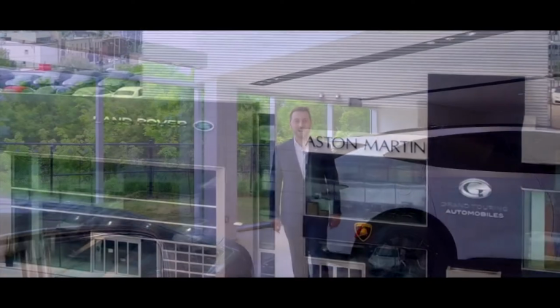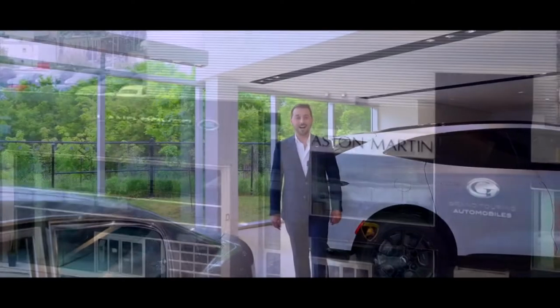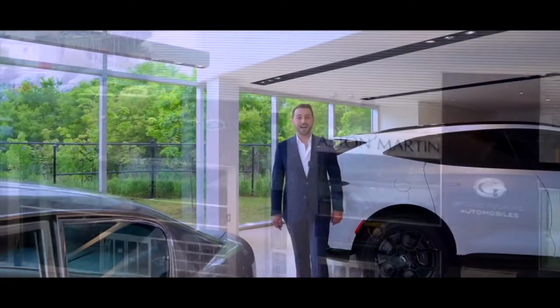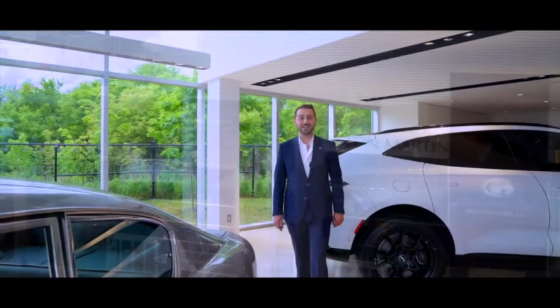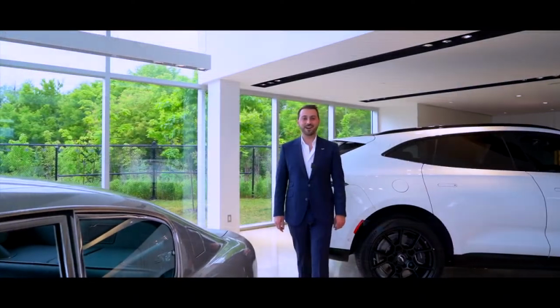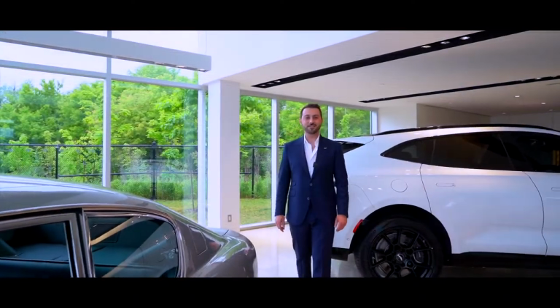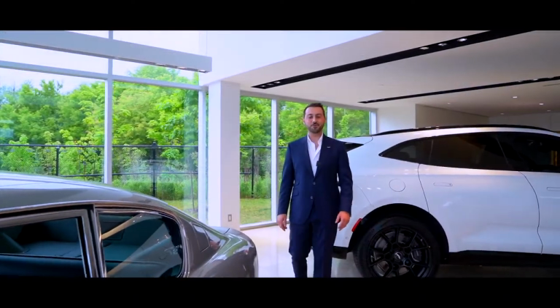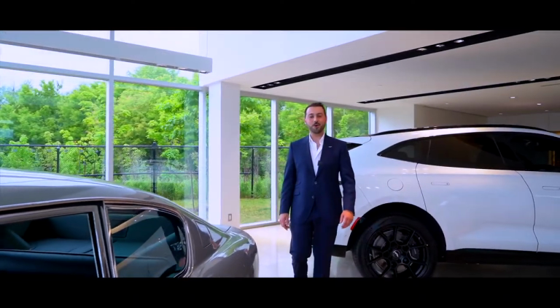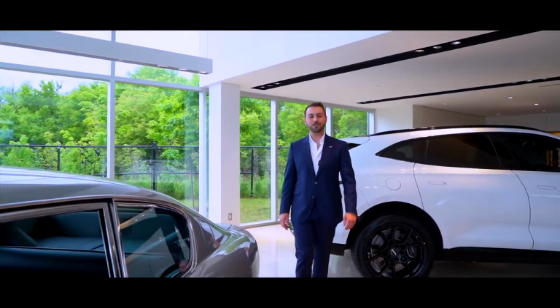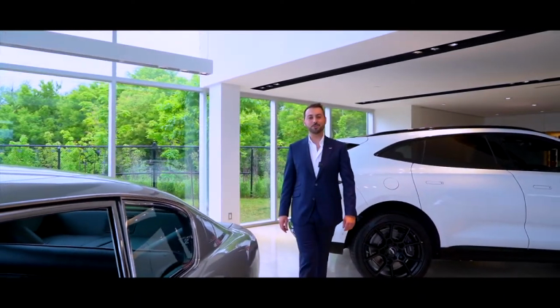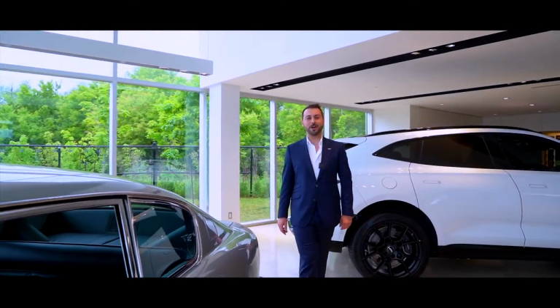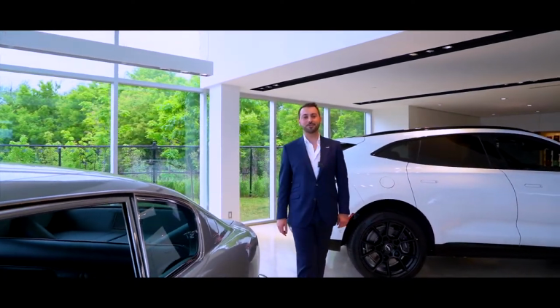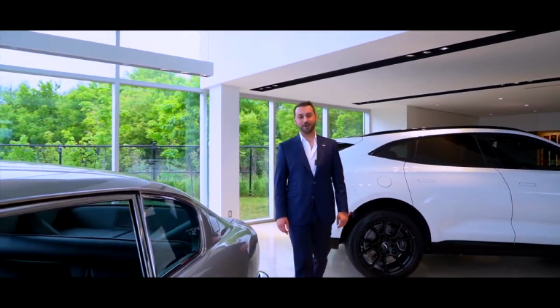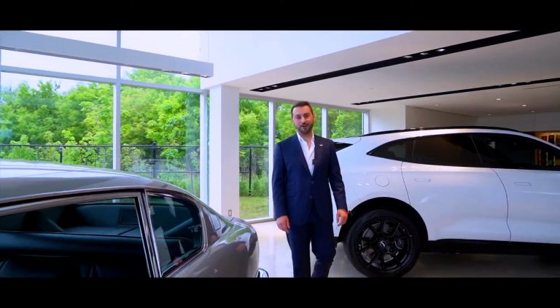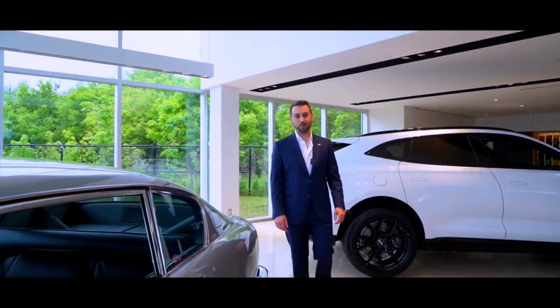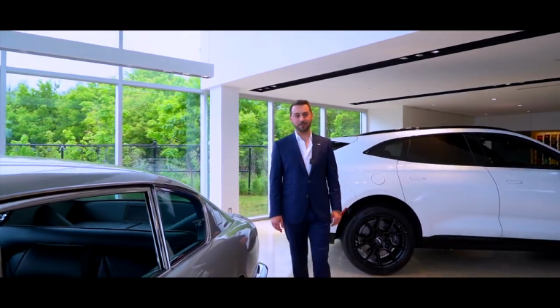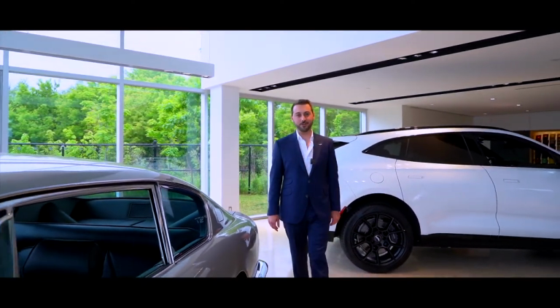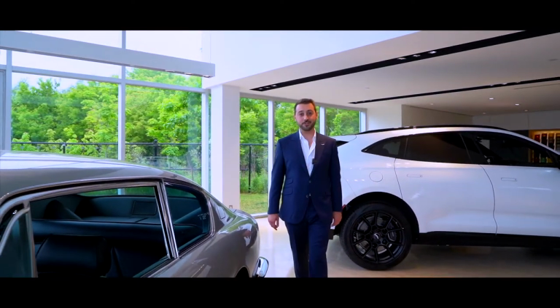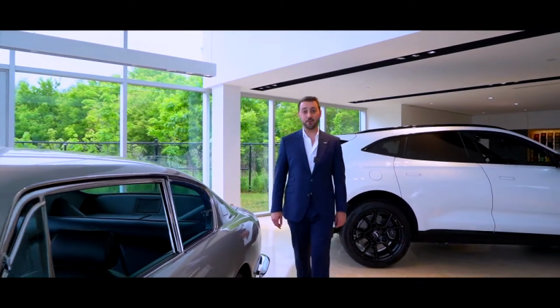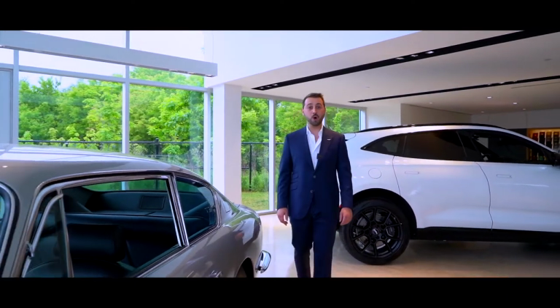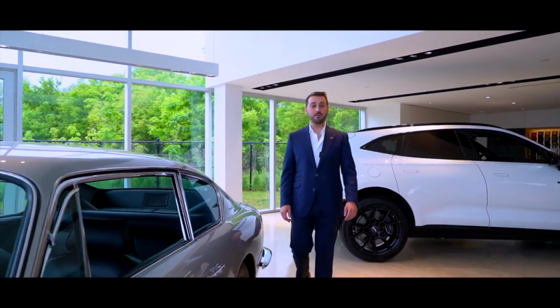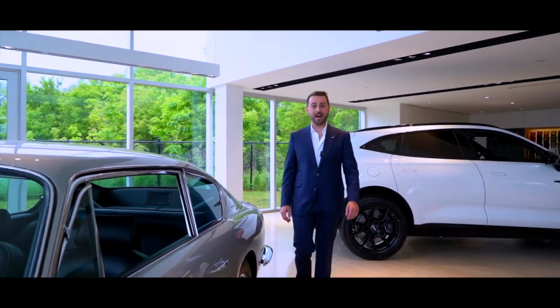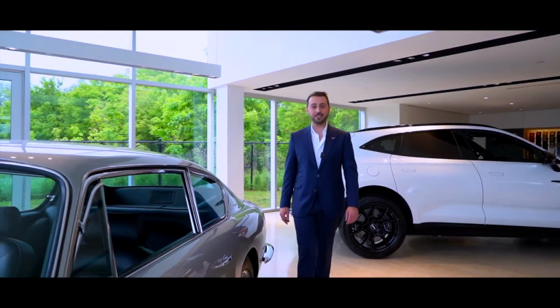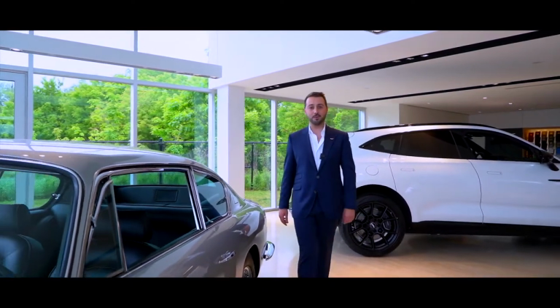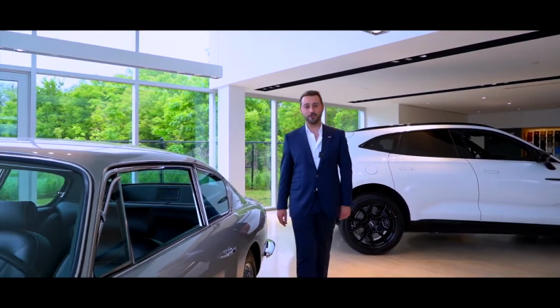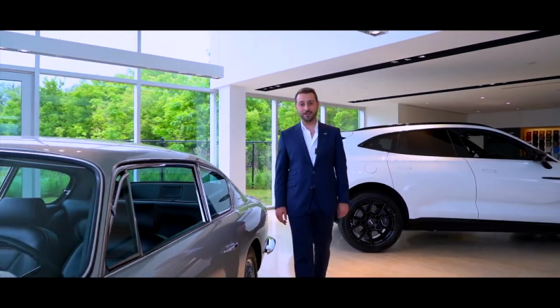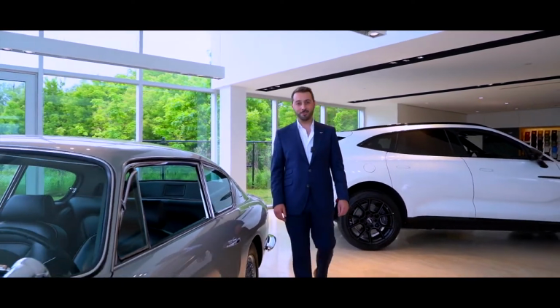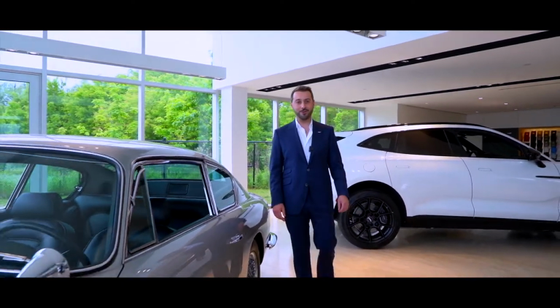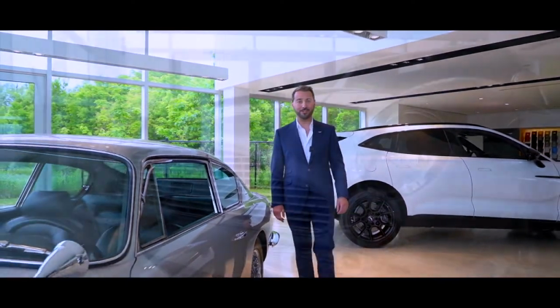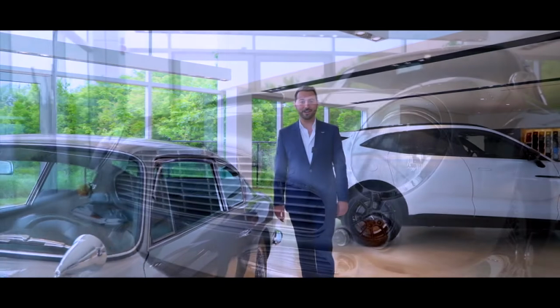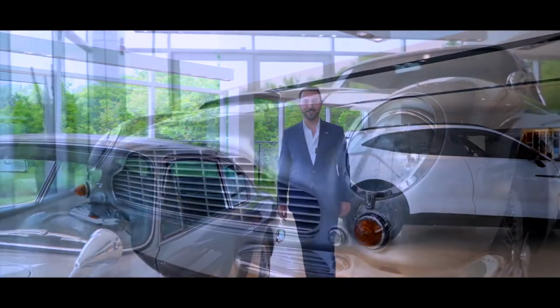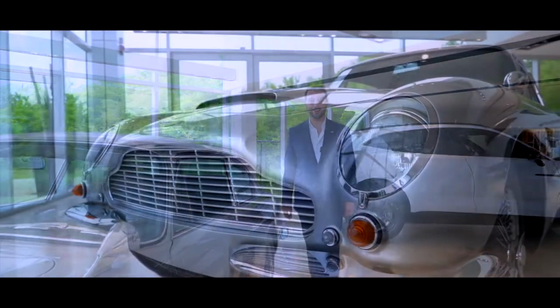Hi guys, welcome to Grand Touring Automobiles, the home of Aston Martin in the province of Ontario.